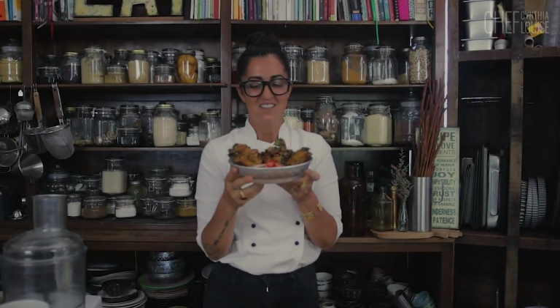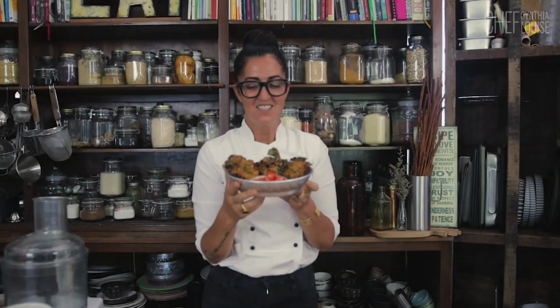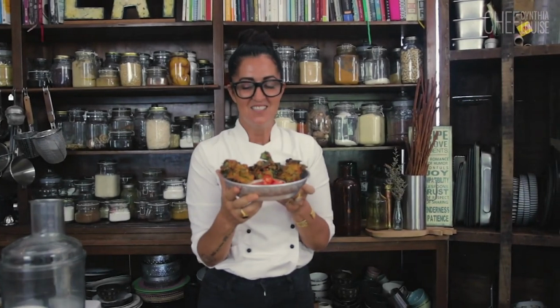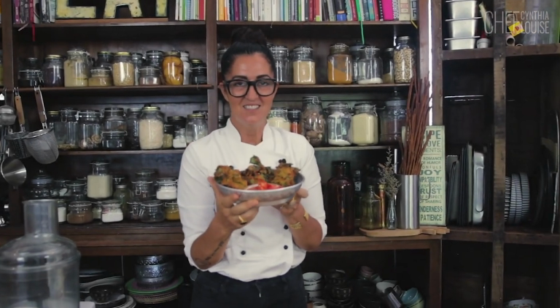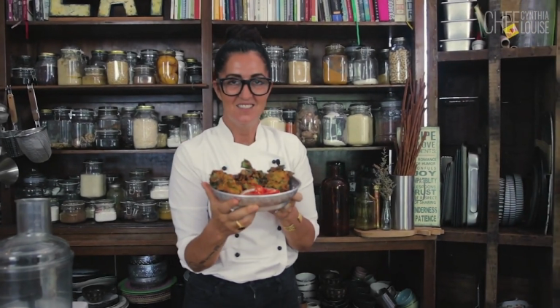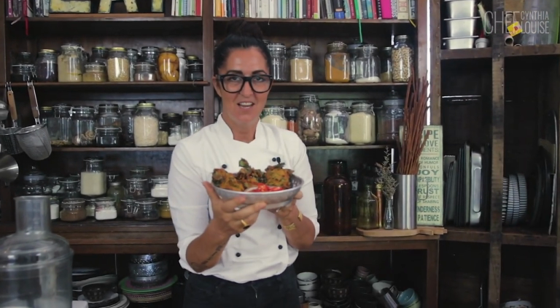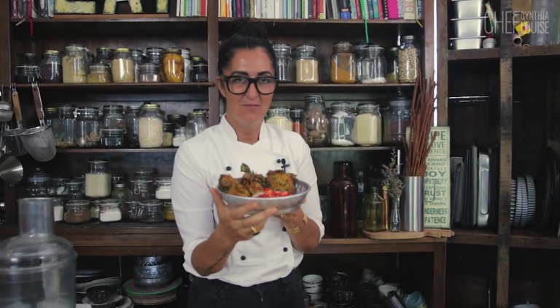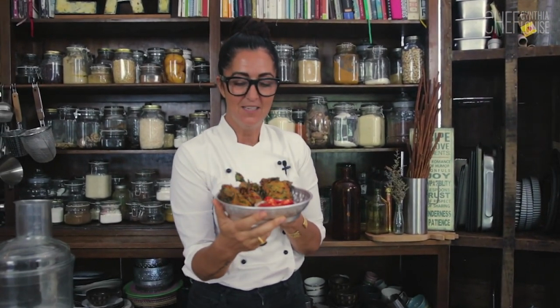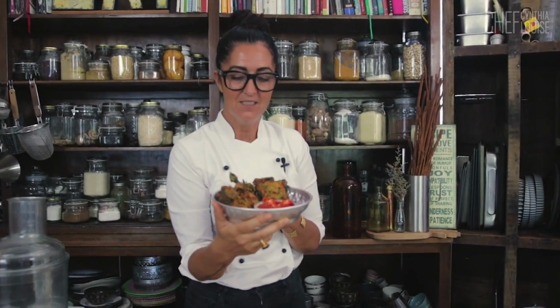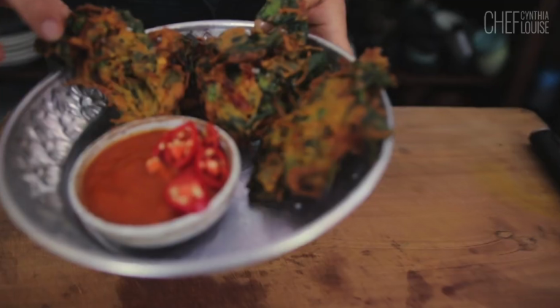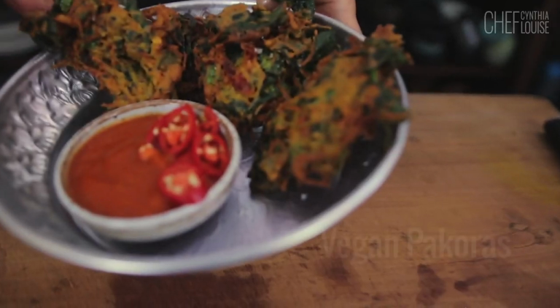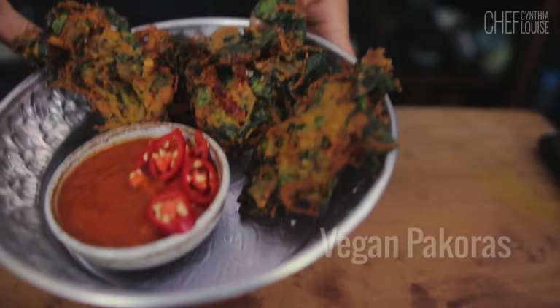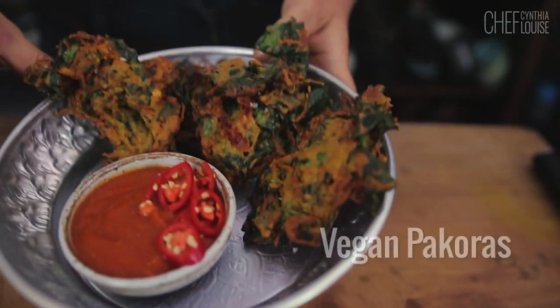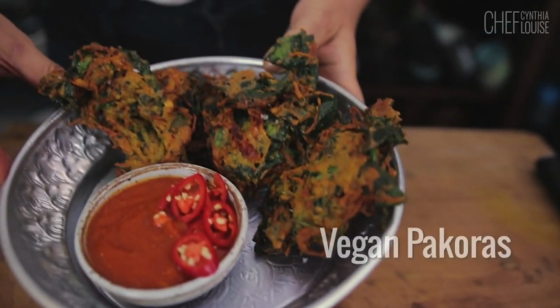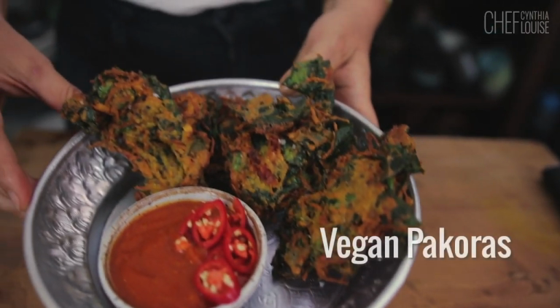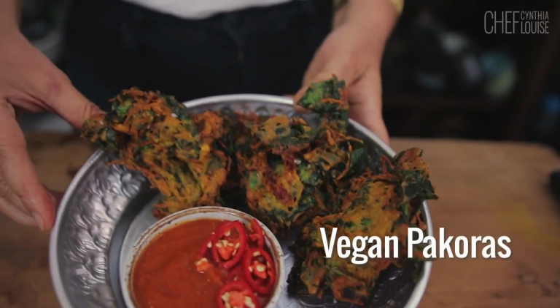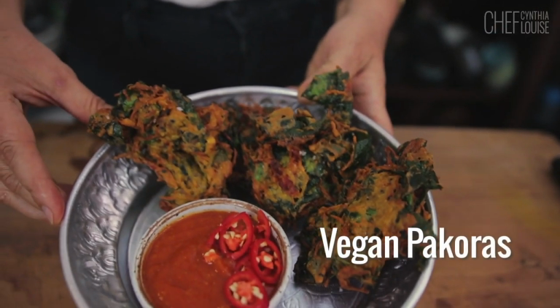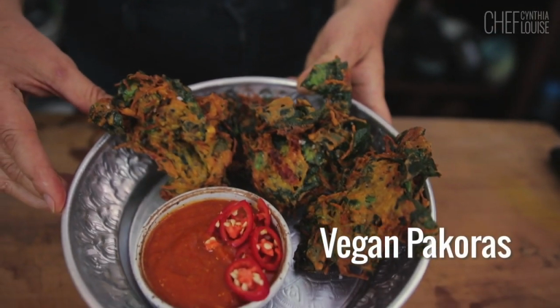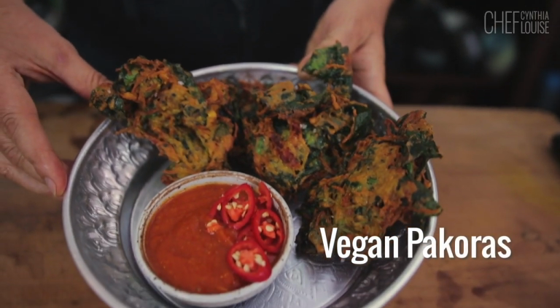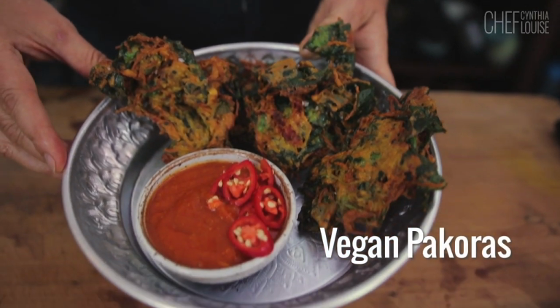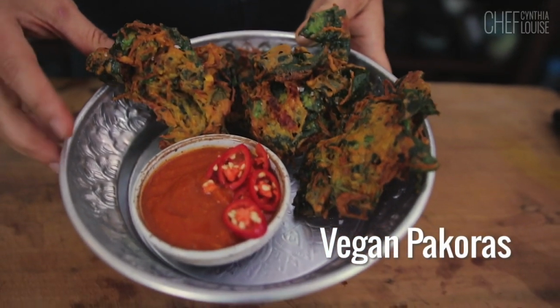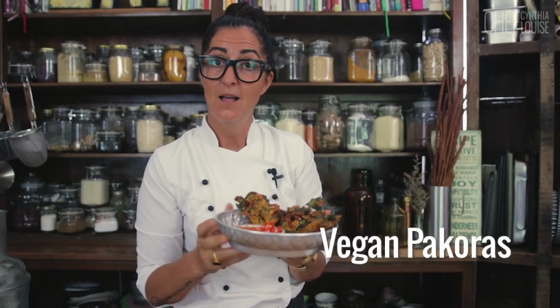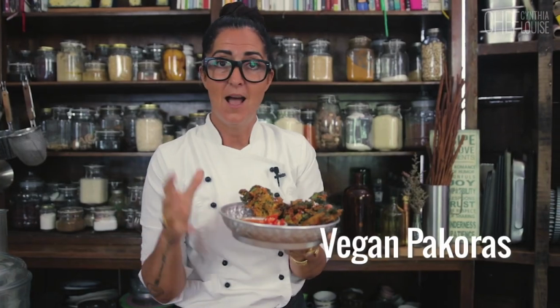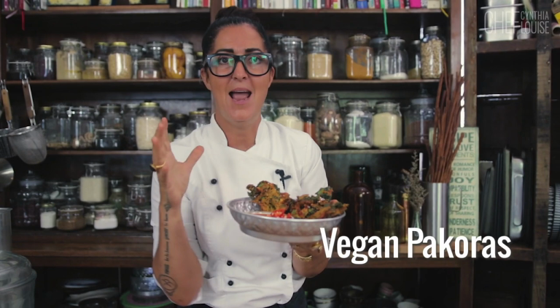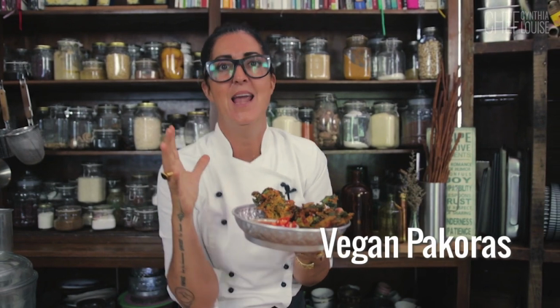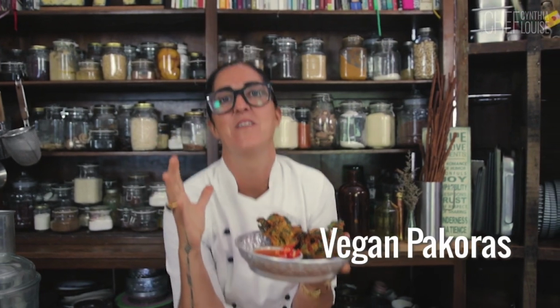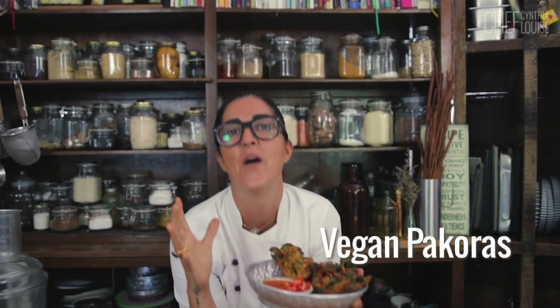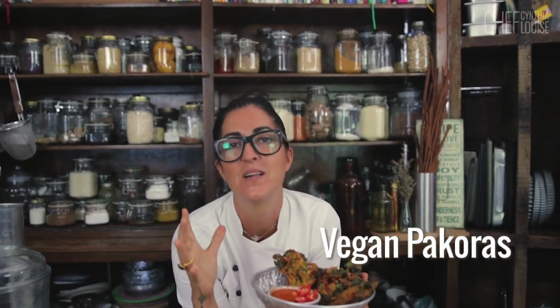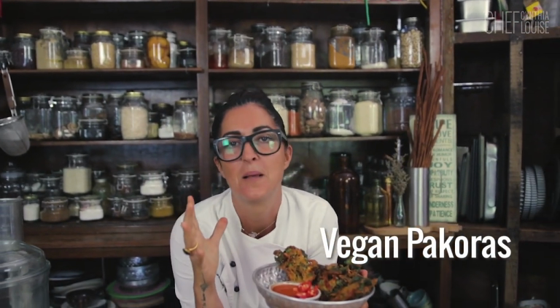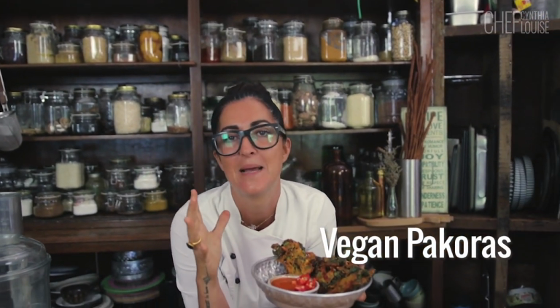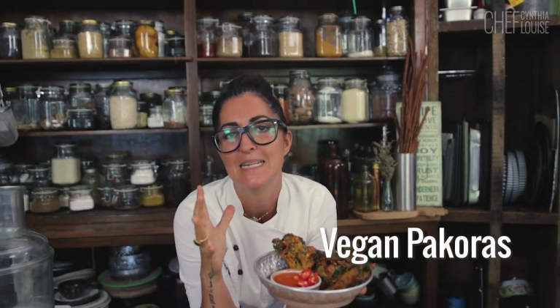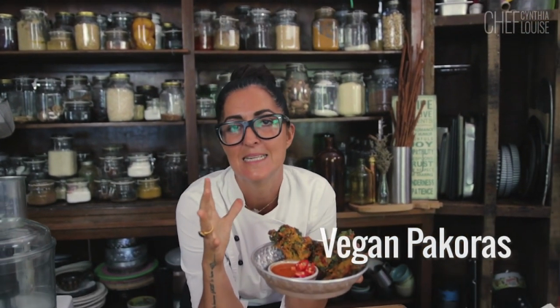This is a vegan, gluten-free, vegetable pakora. I know, it's amazing.